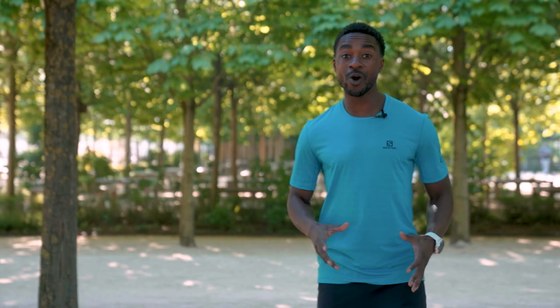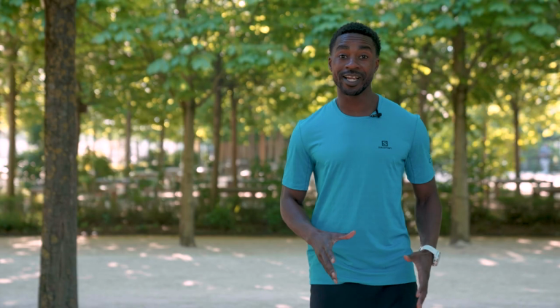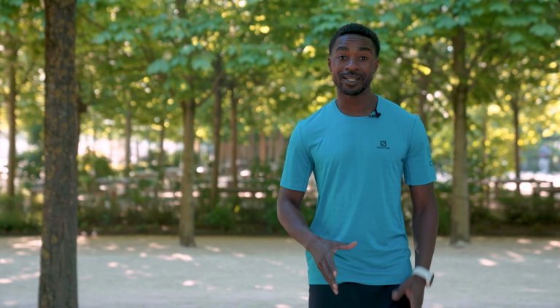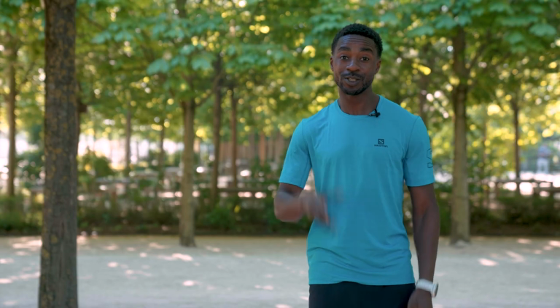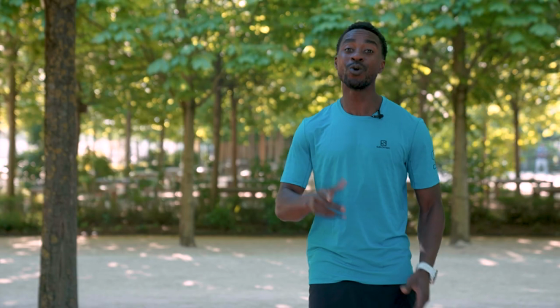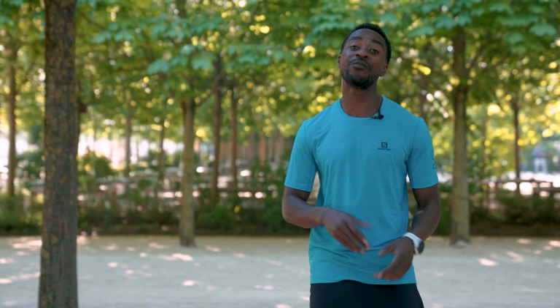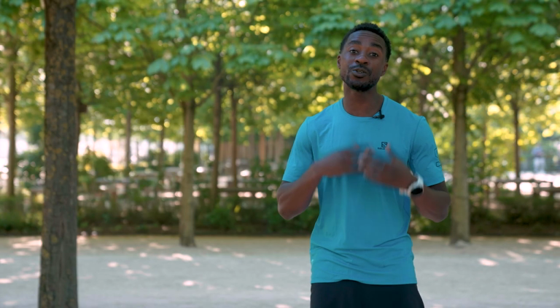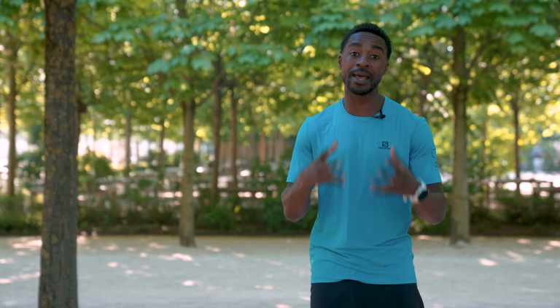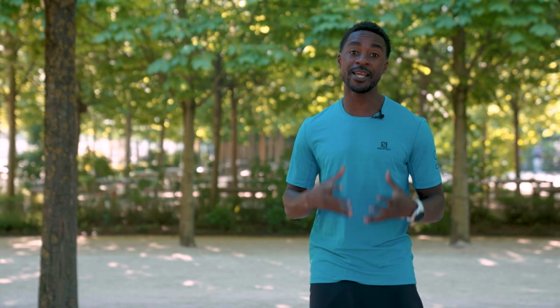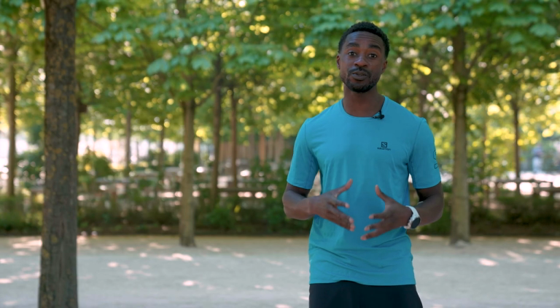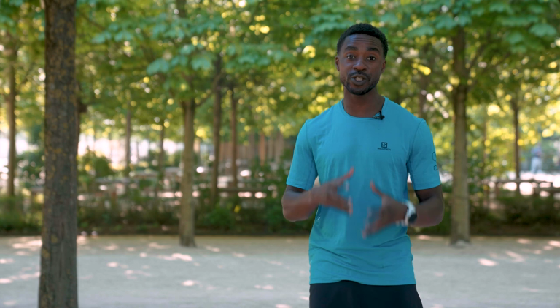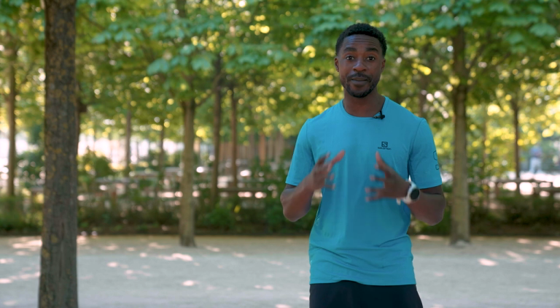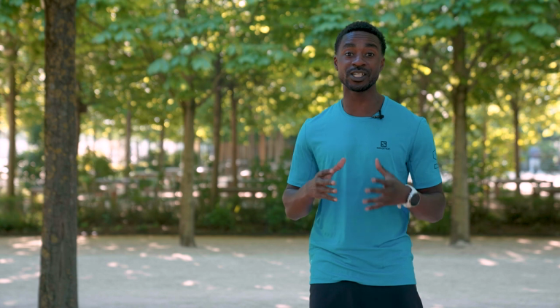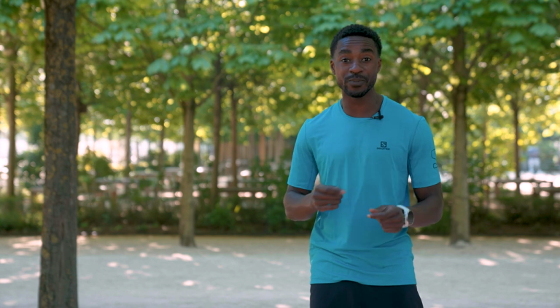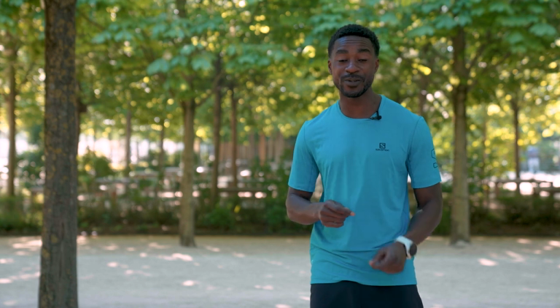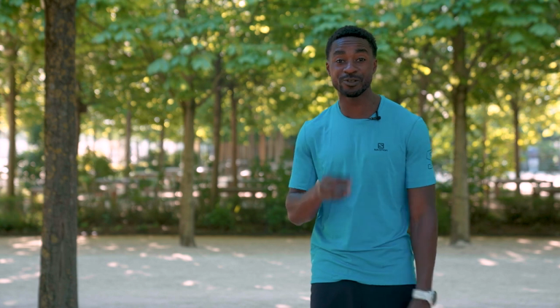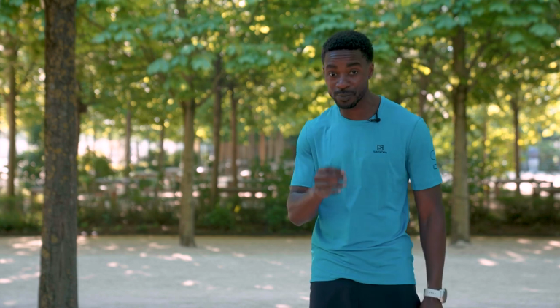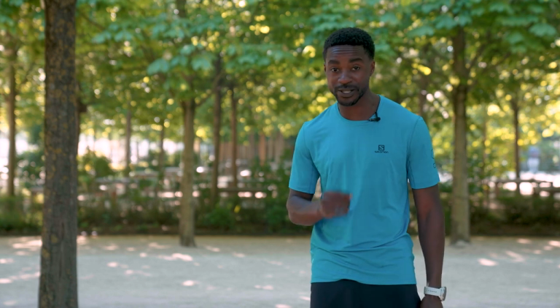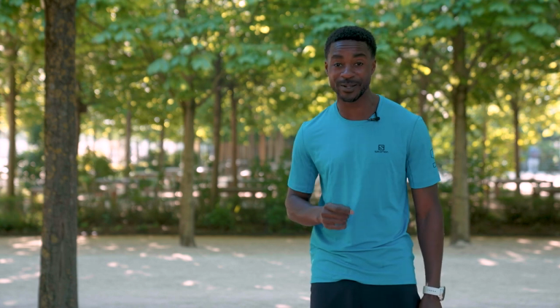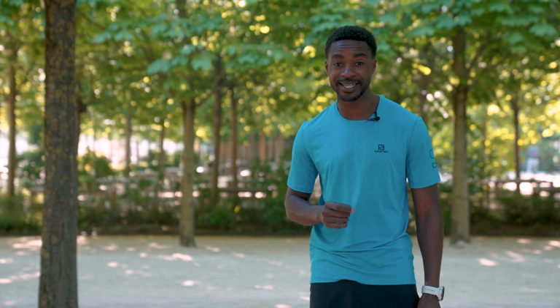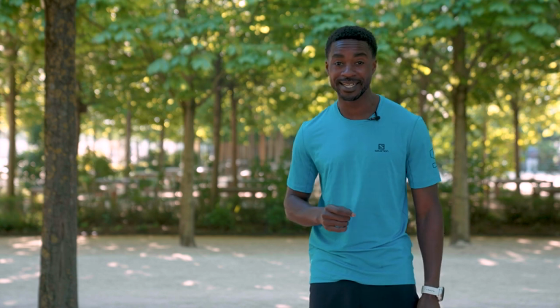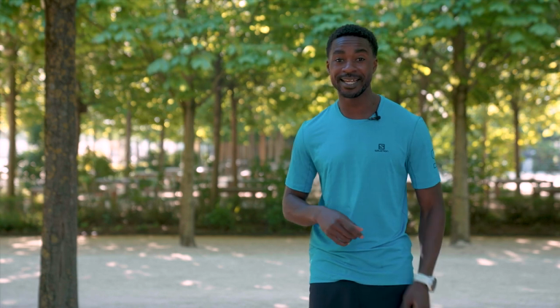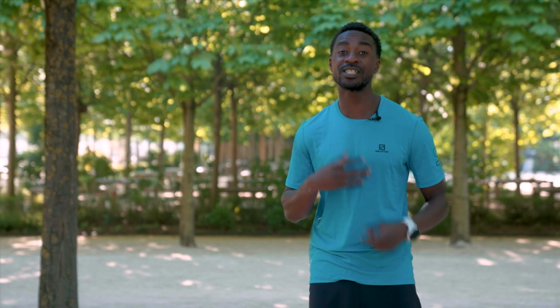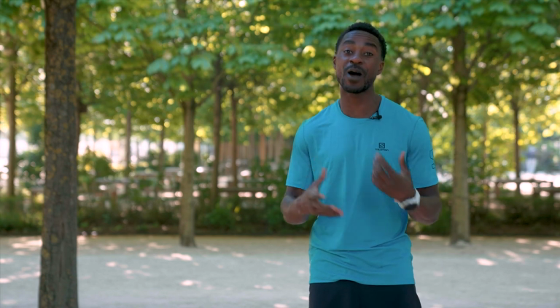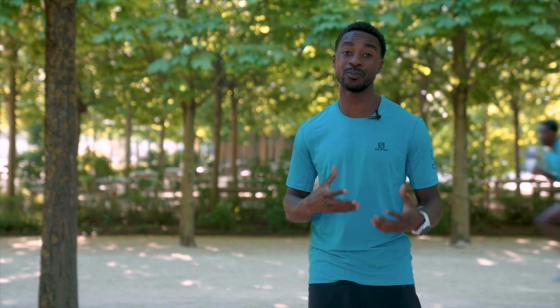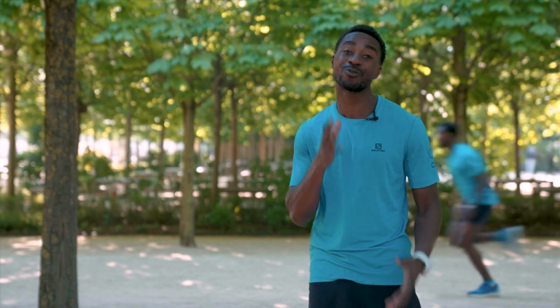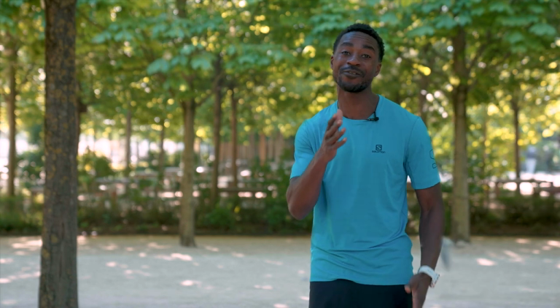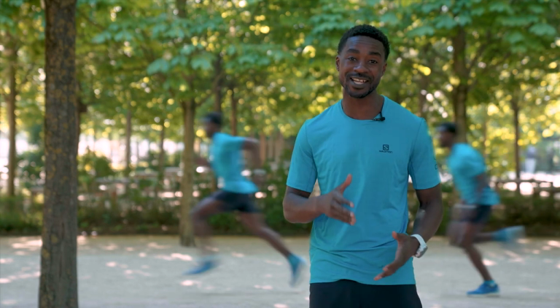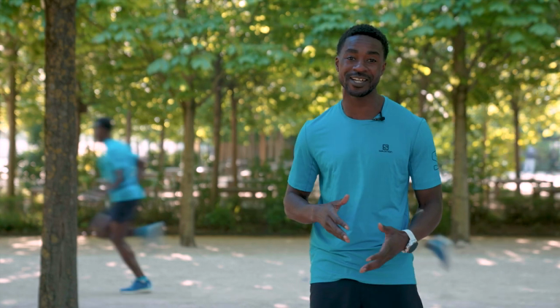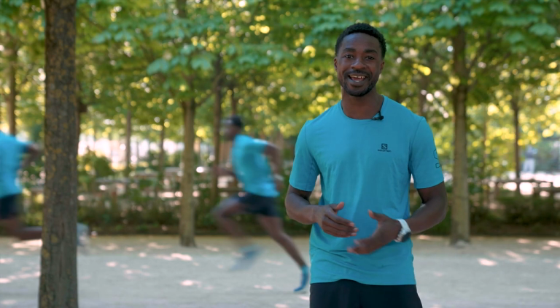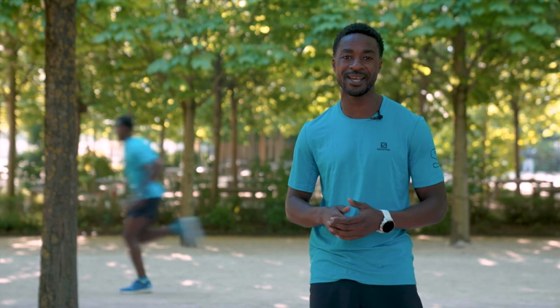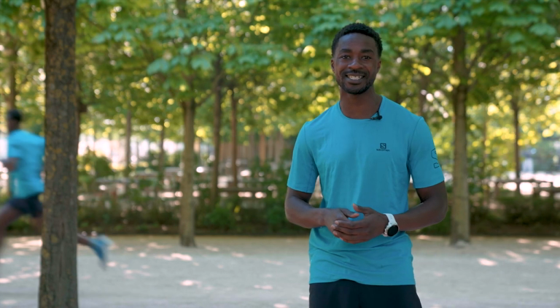Warning: don't confuse M.A.S. with your maximum speed or sprint speed. It is possible to run faster than your M.A.S.